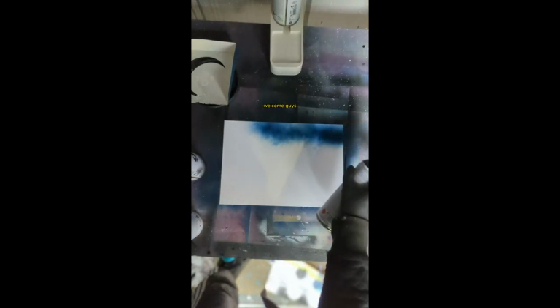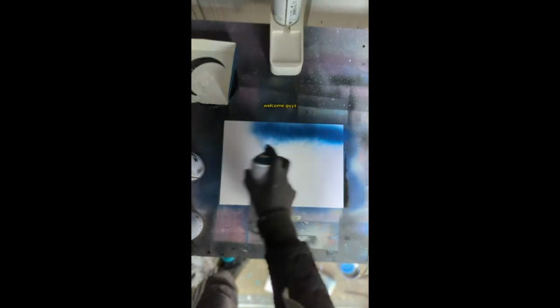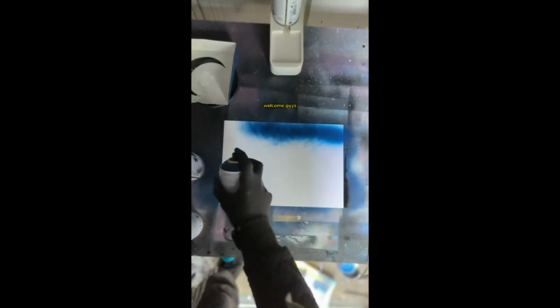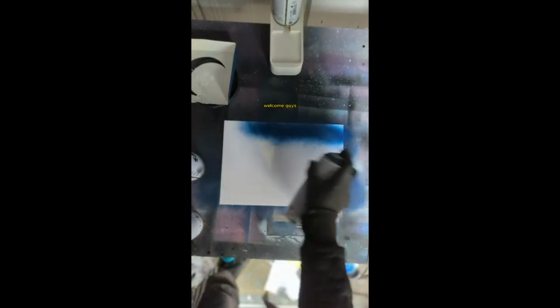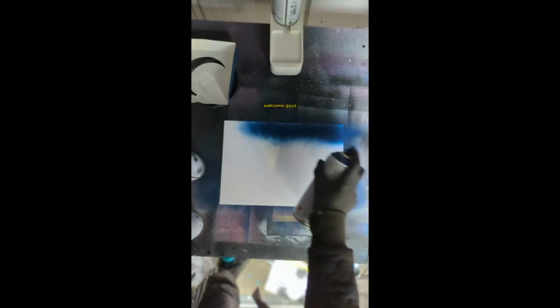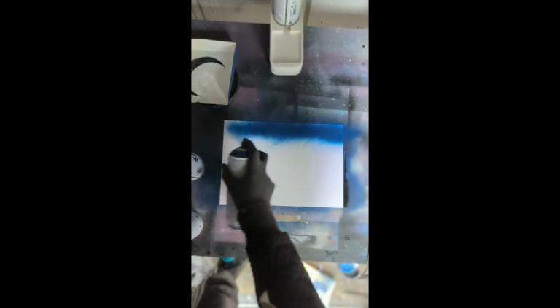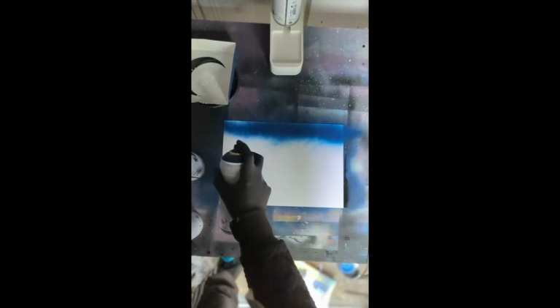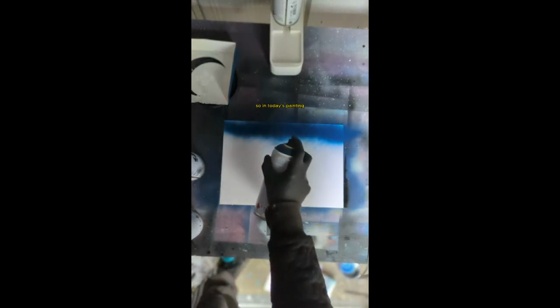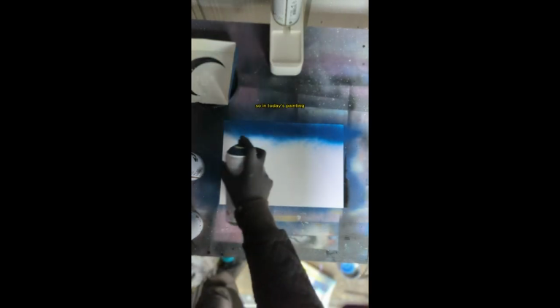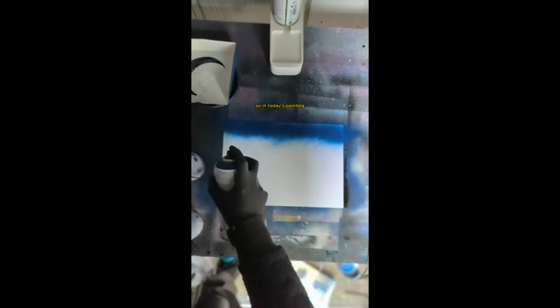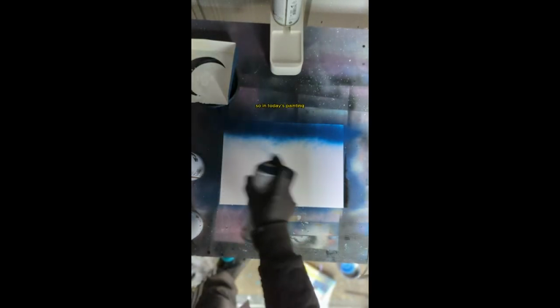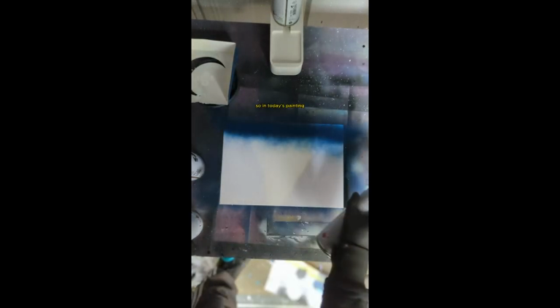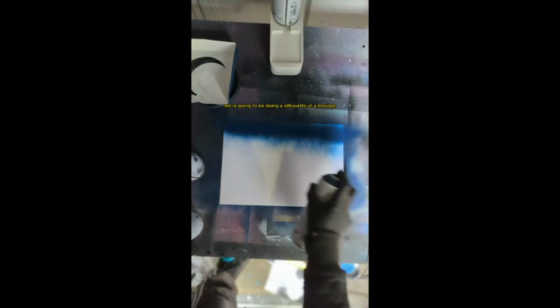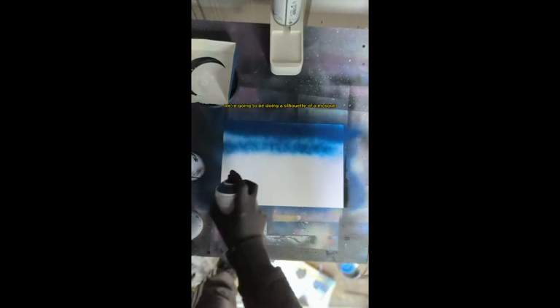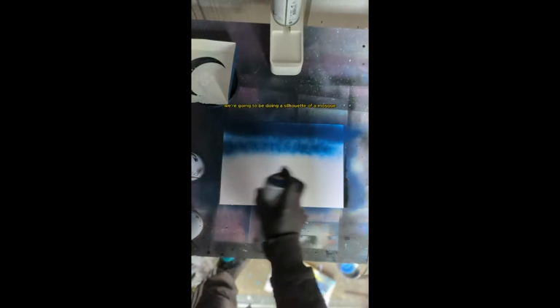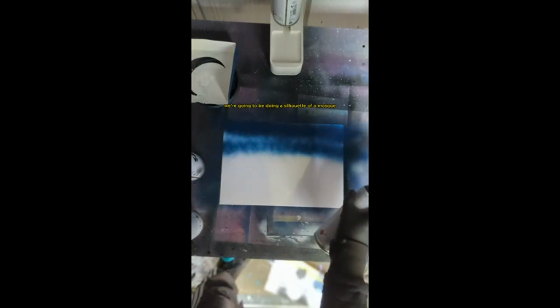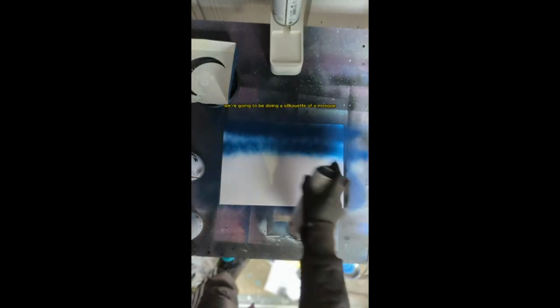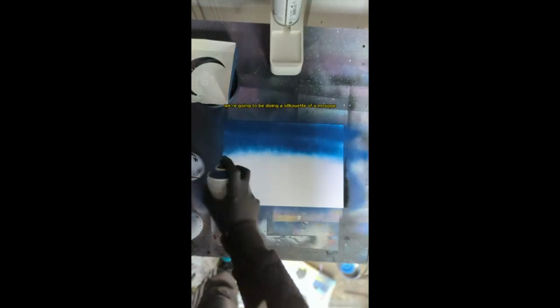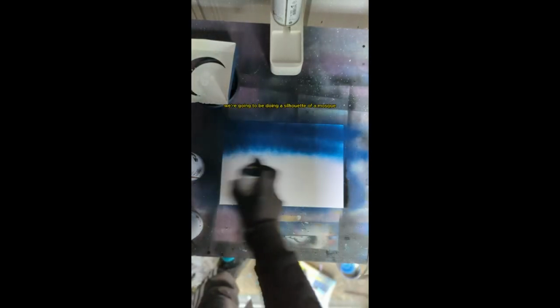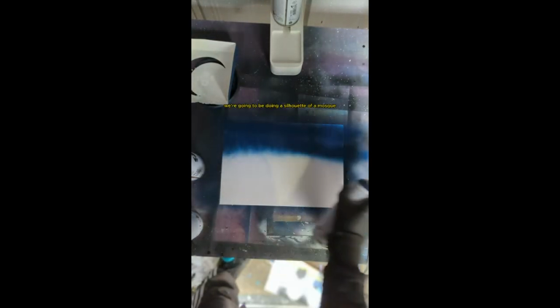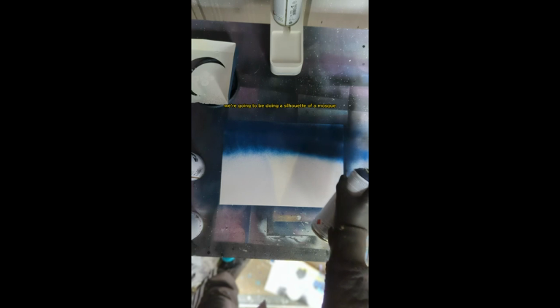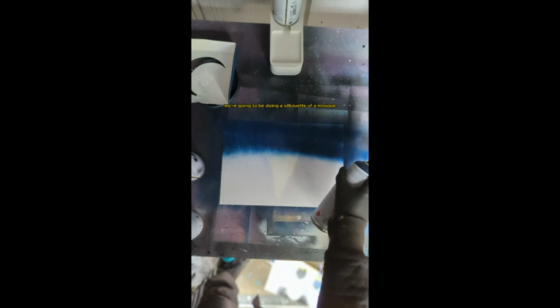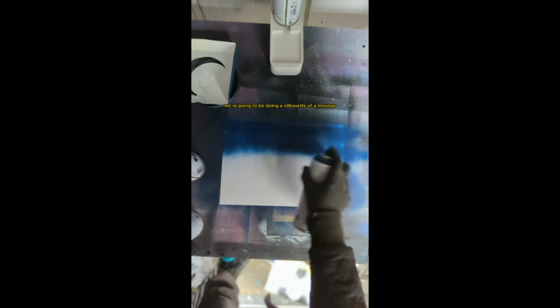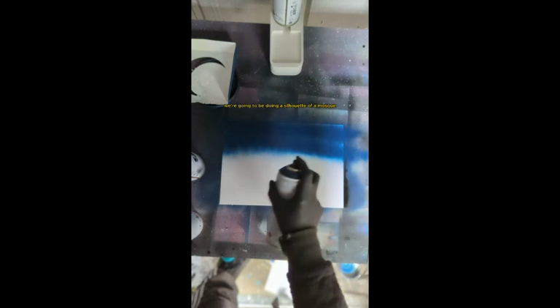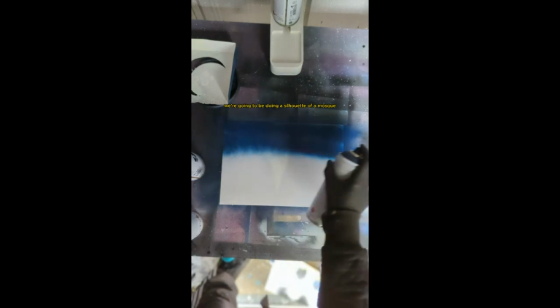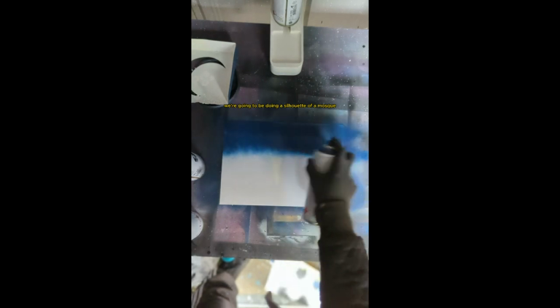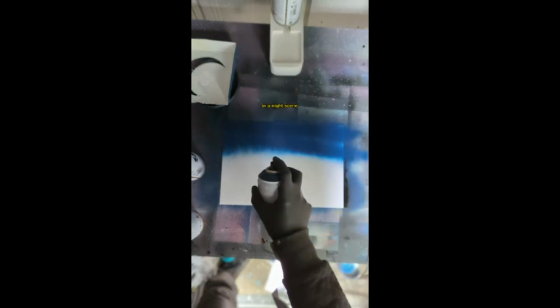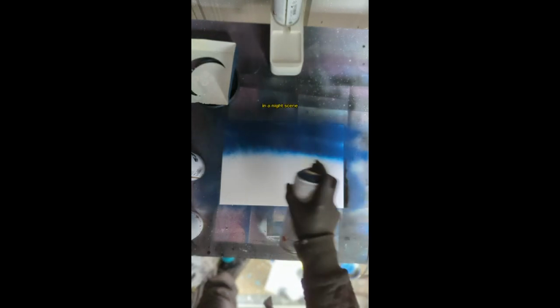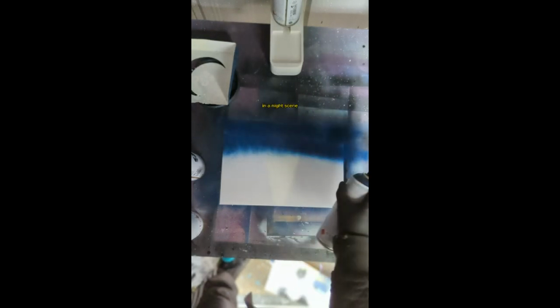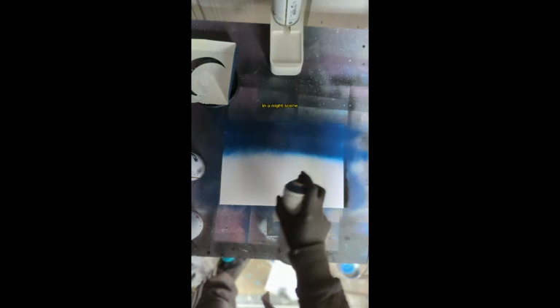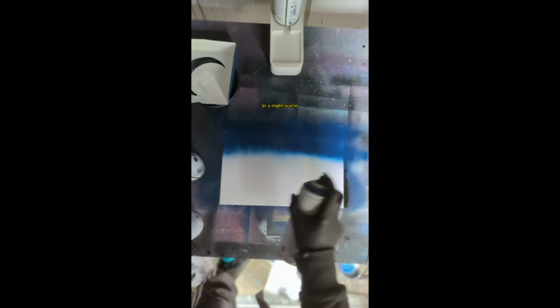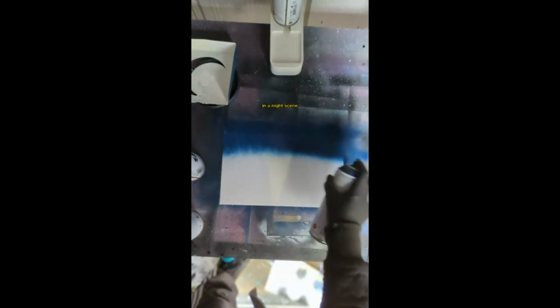Welcome guys! In today's painting we're going to be doing a silhouette of a mosque in a night scene.